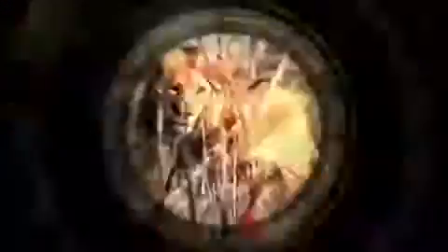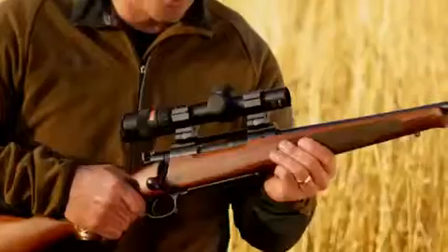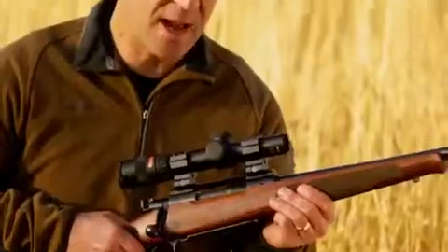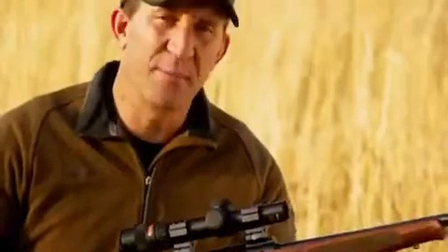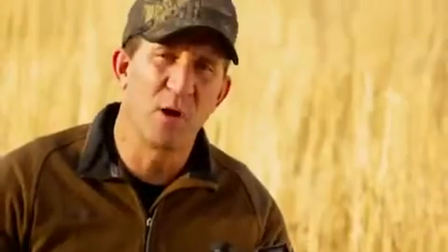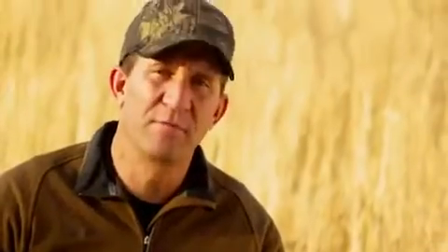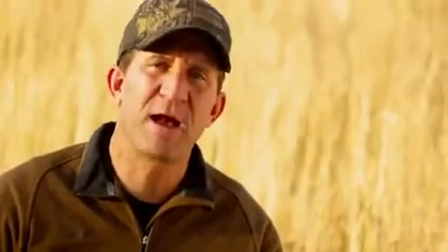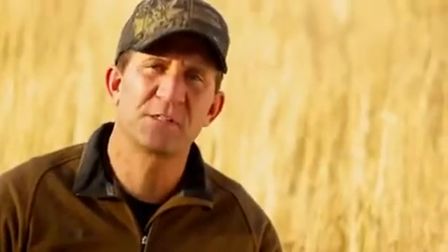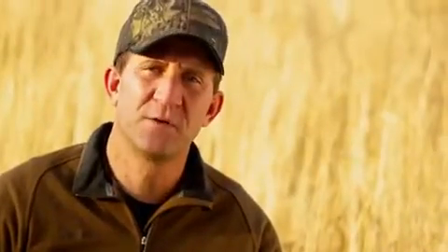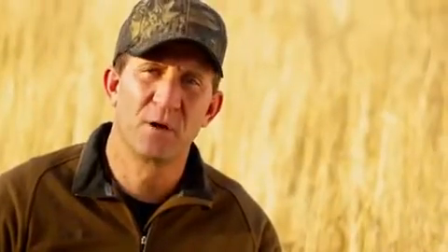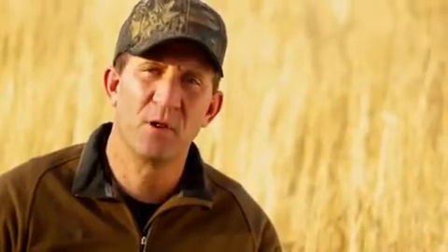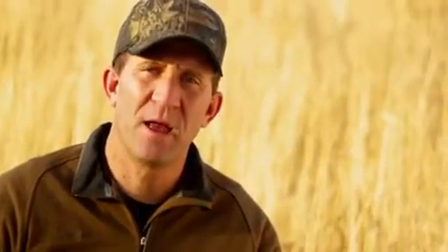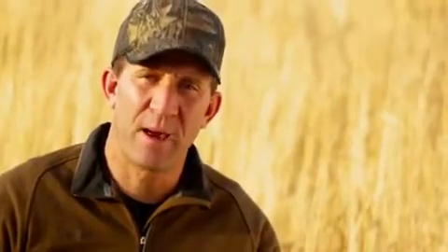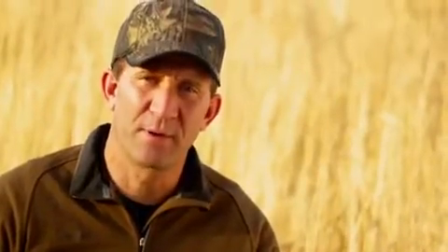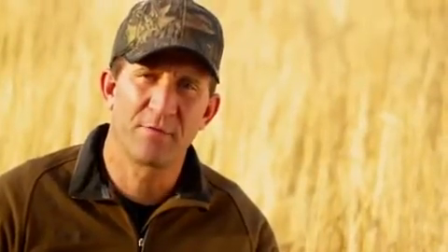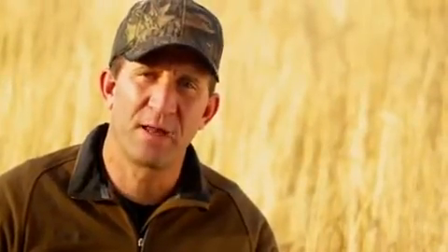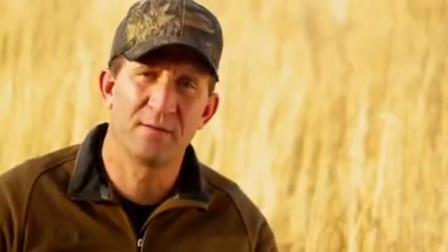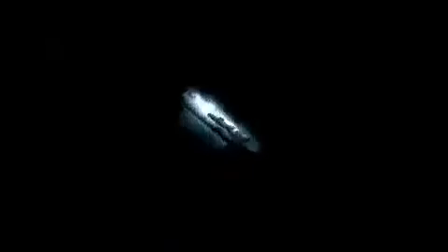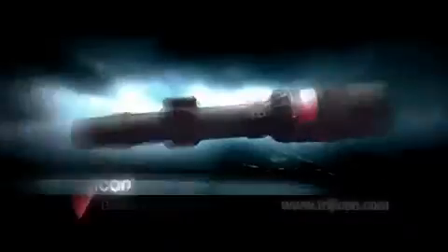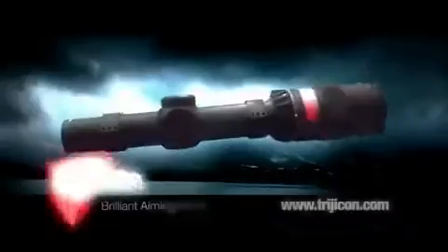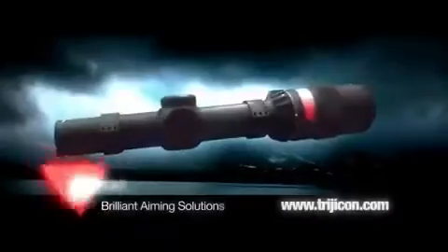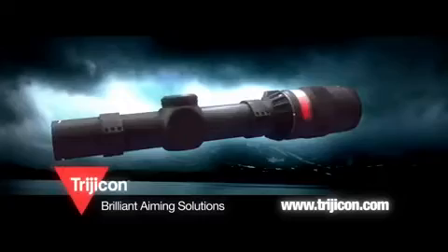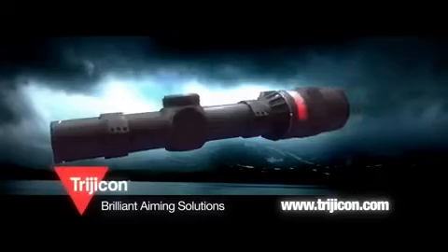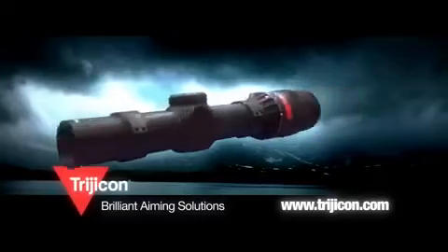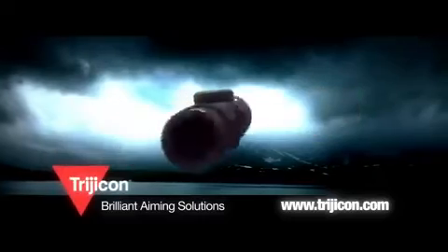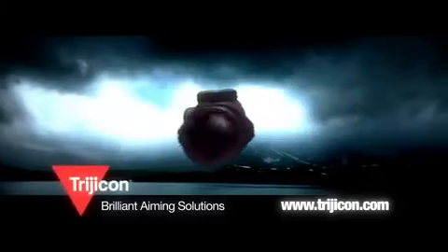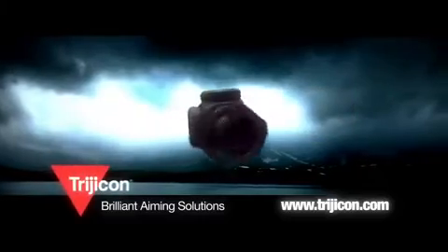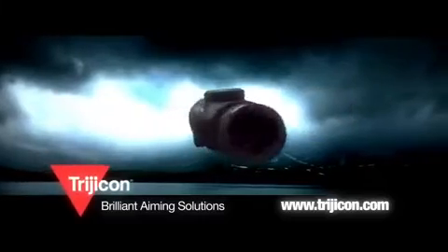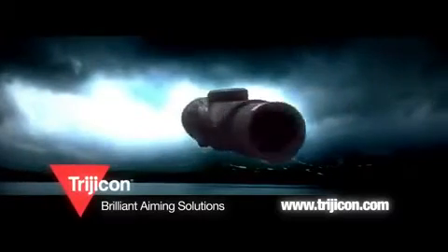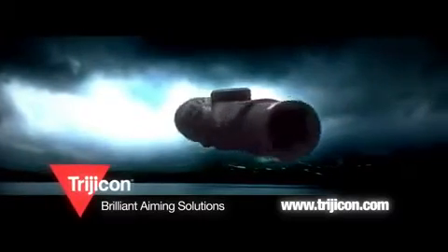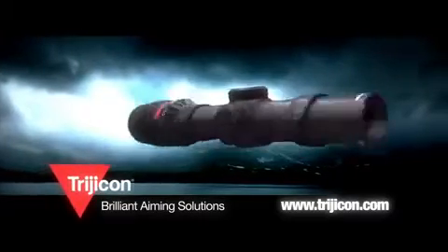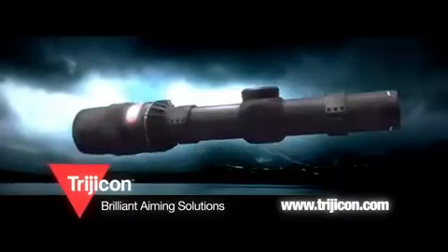Trijicon AccuPoint. Fast, durable, and battery-free. Trijicon. Brilliant aiming solutions.